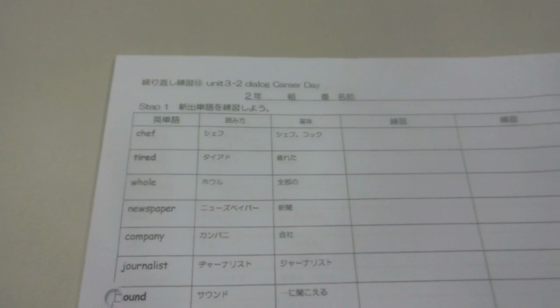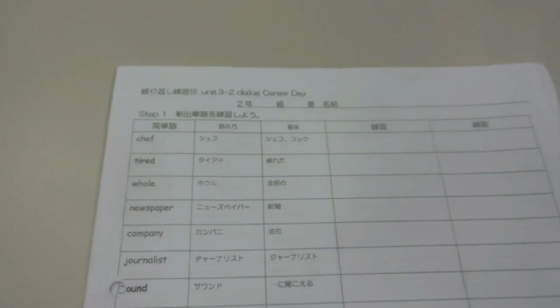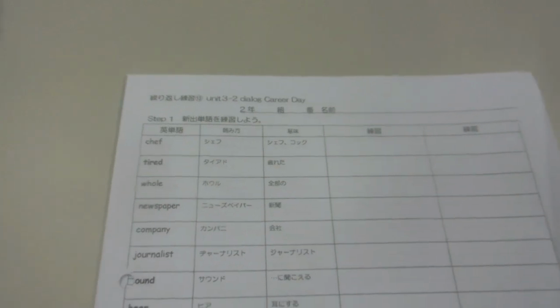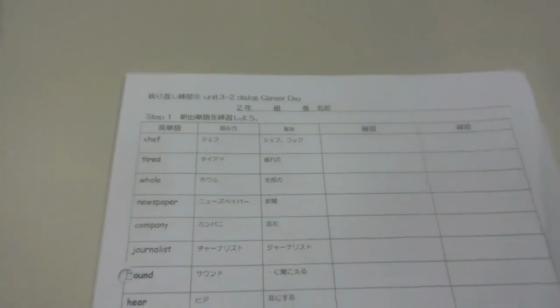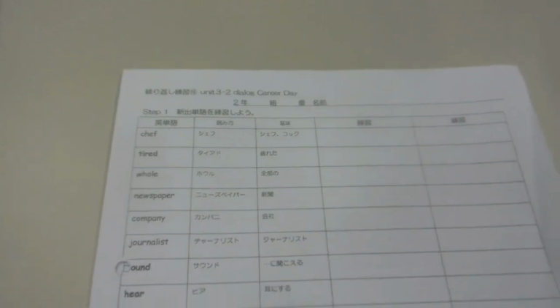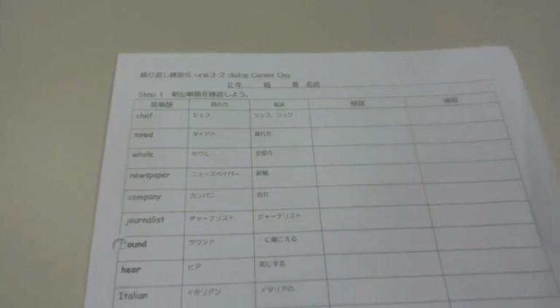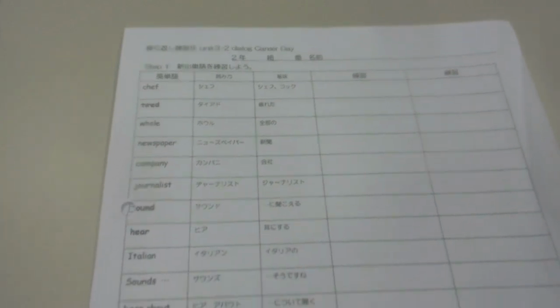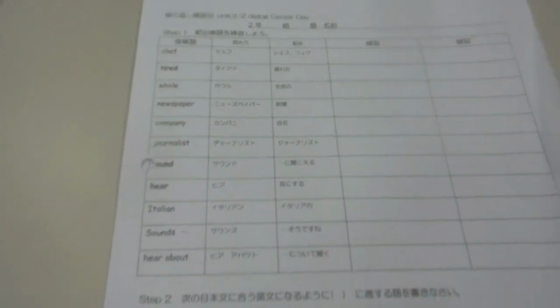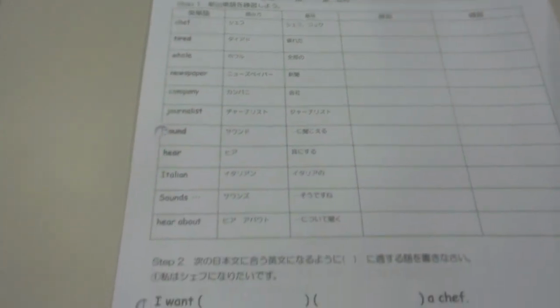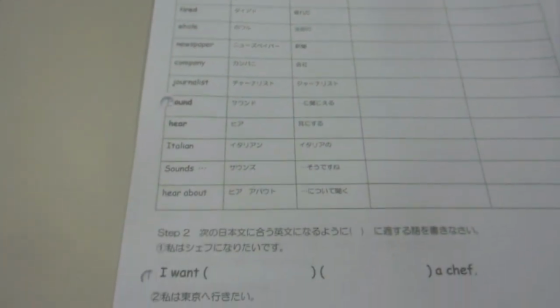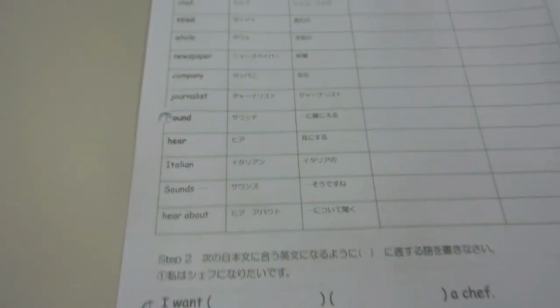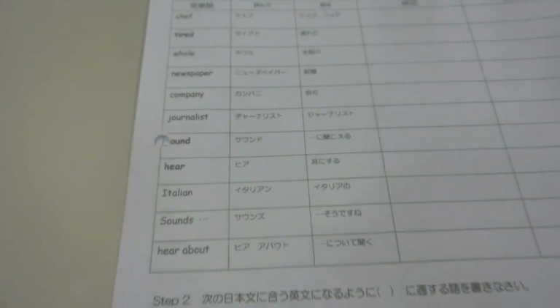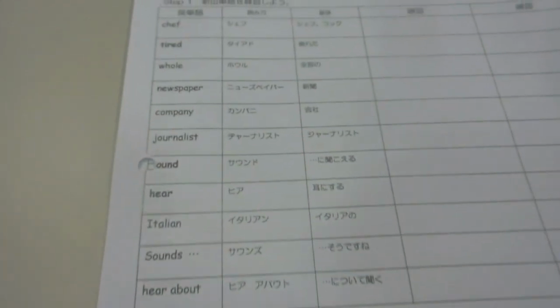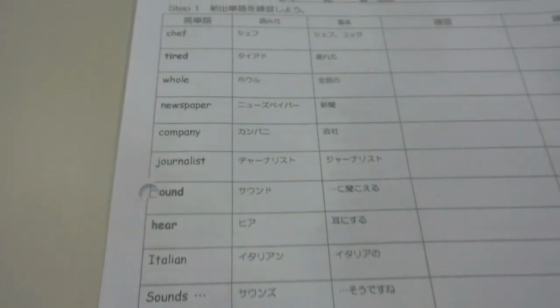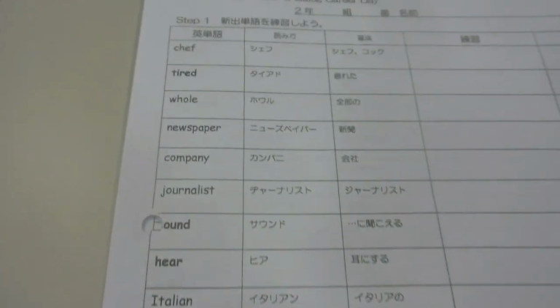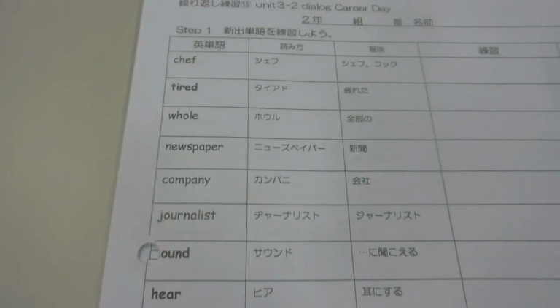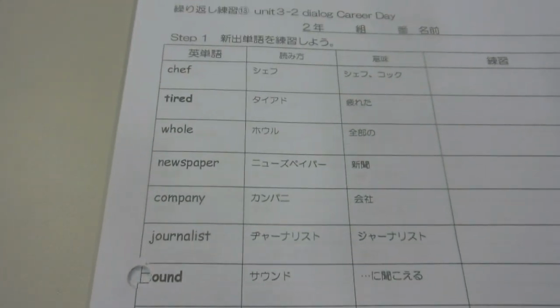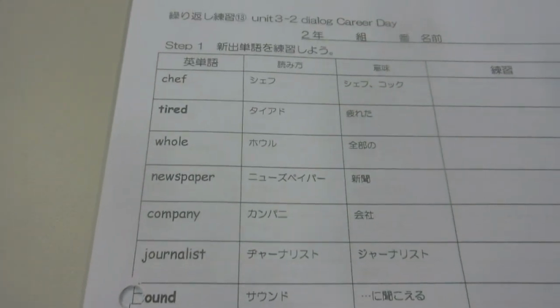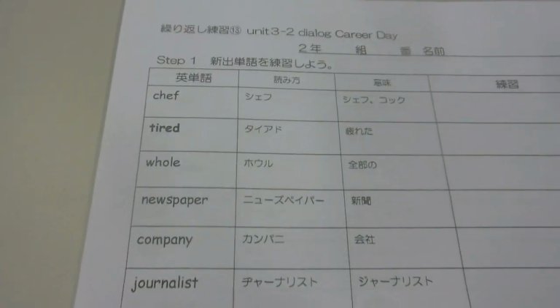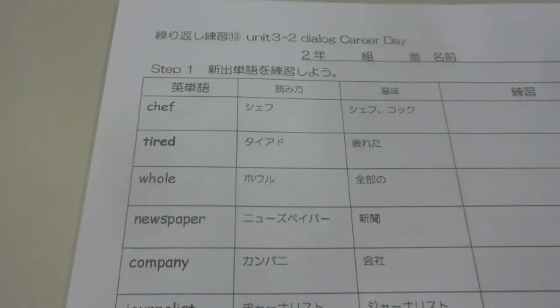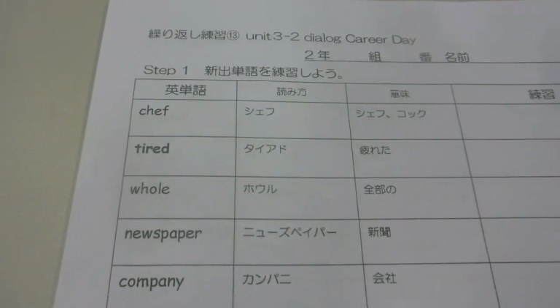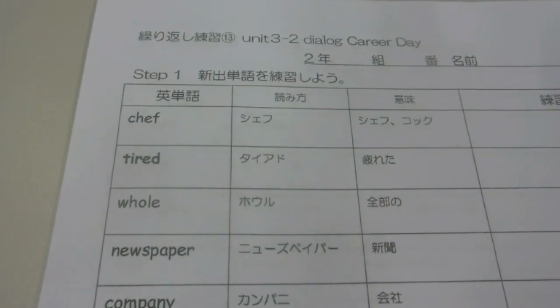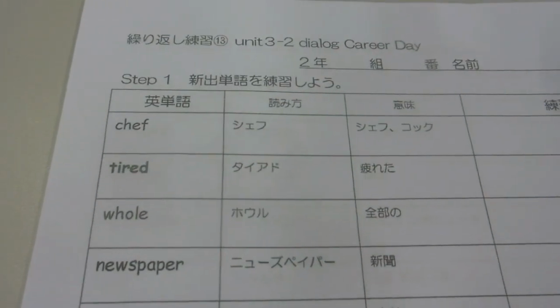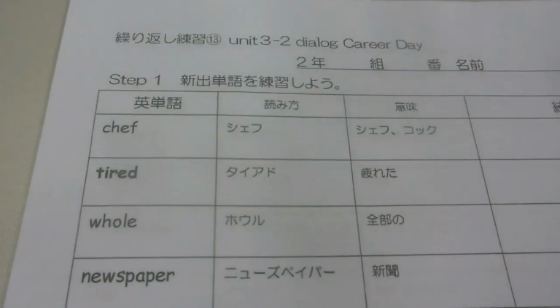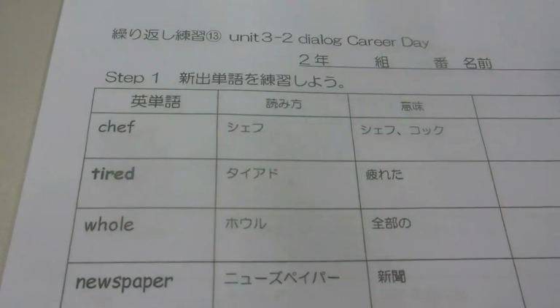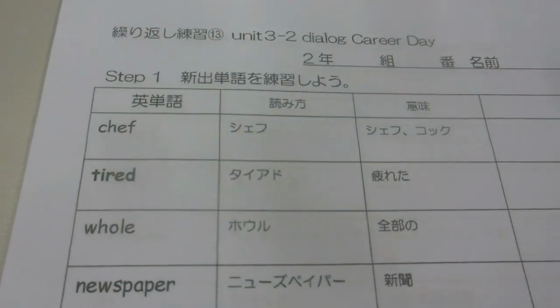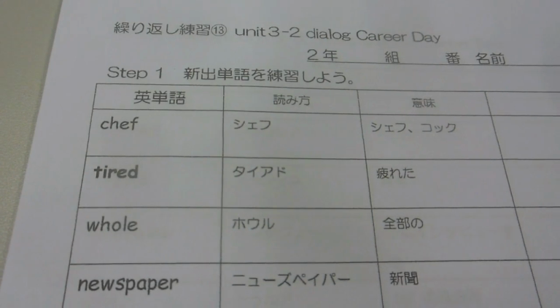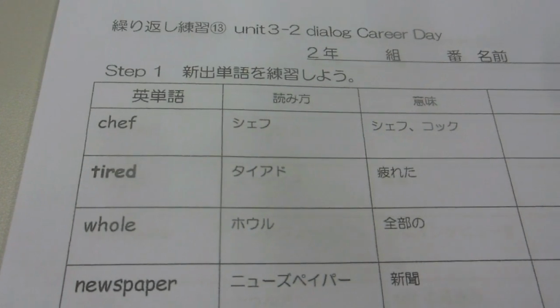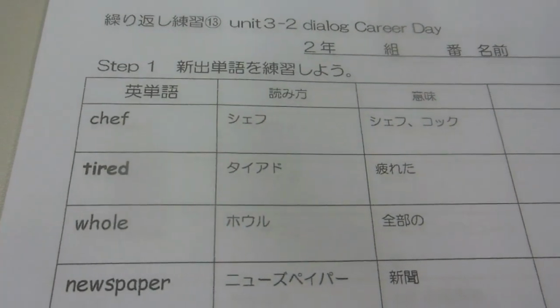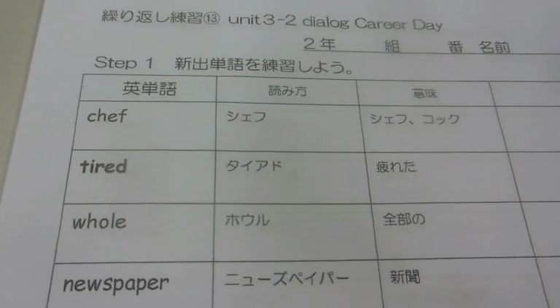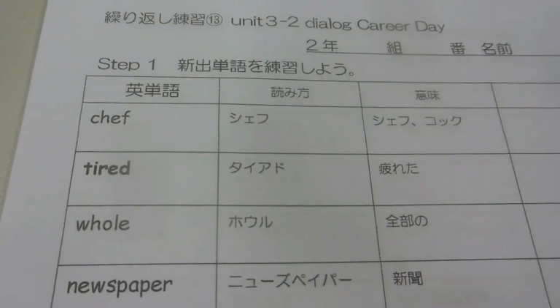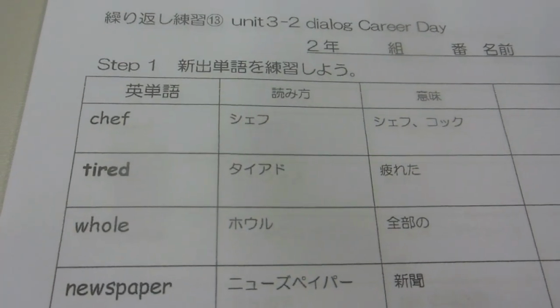Hey guys, we'll probably put this video on our Japanglish playlist because it sort of explains a little bit about Japanglish.